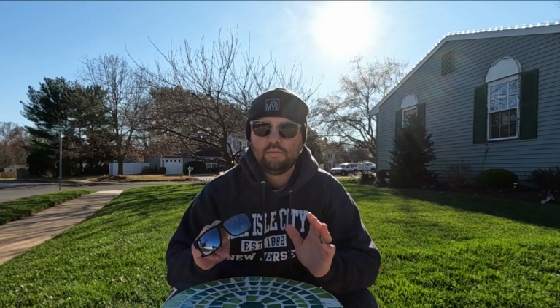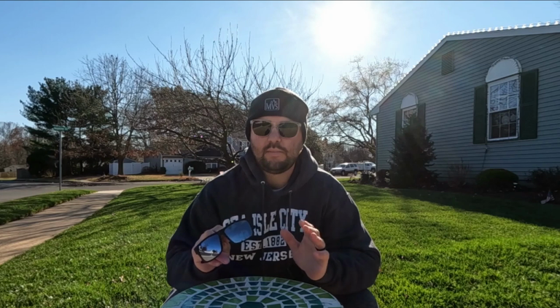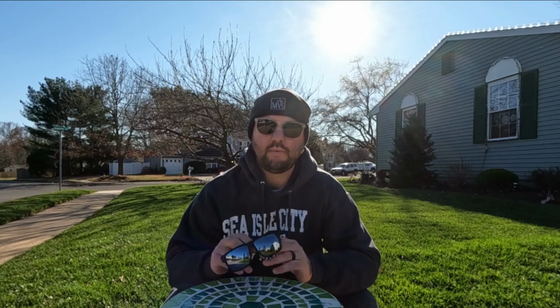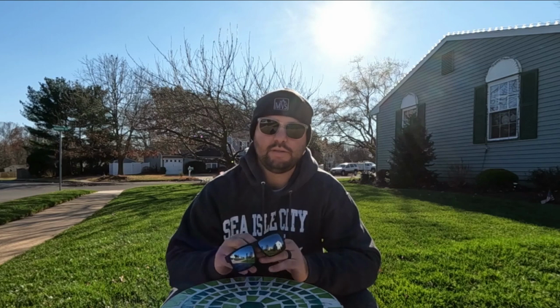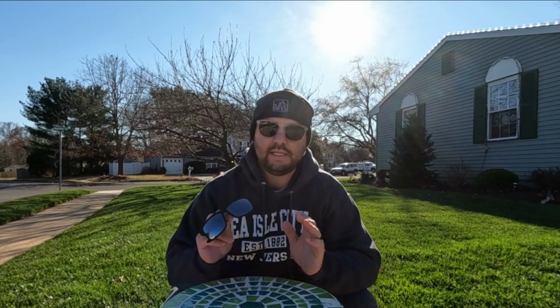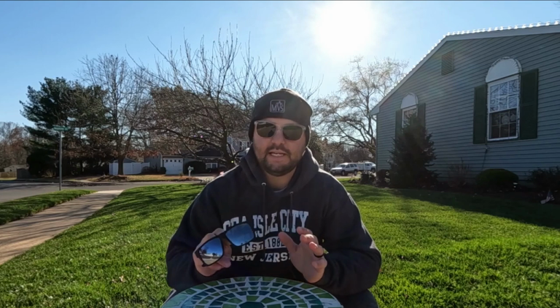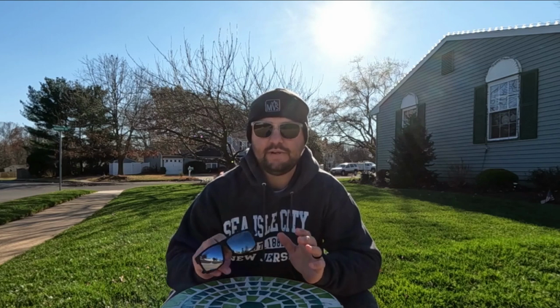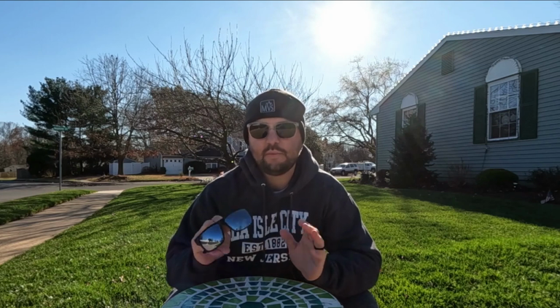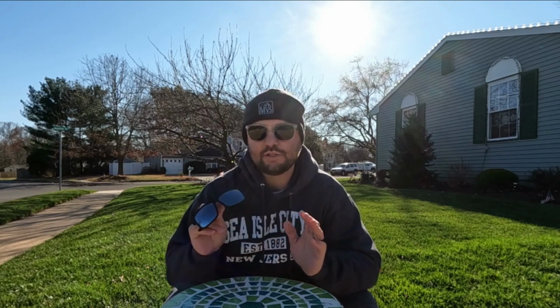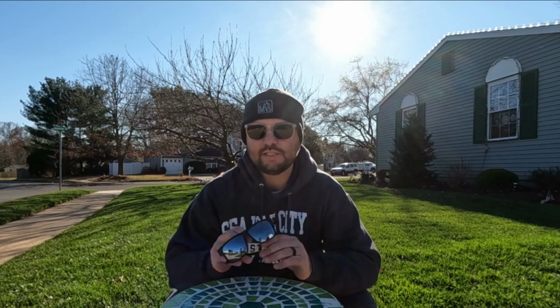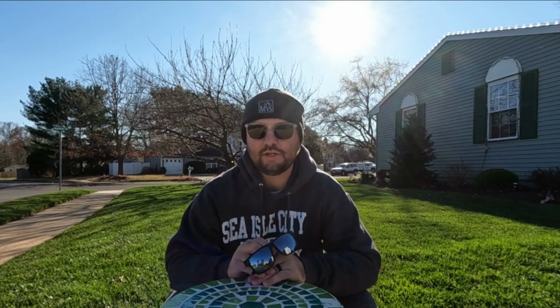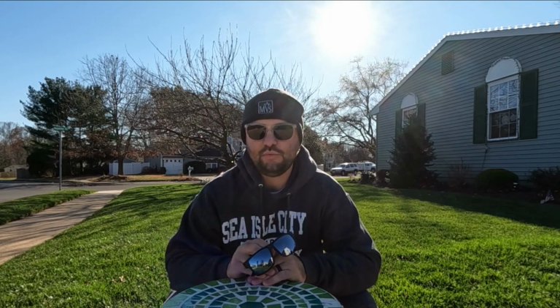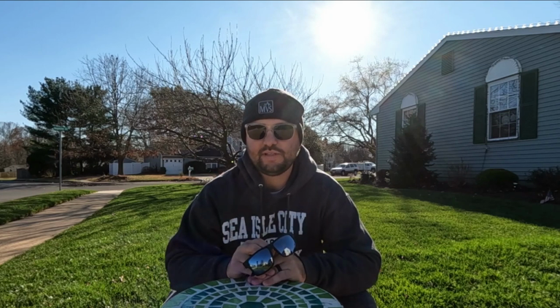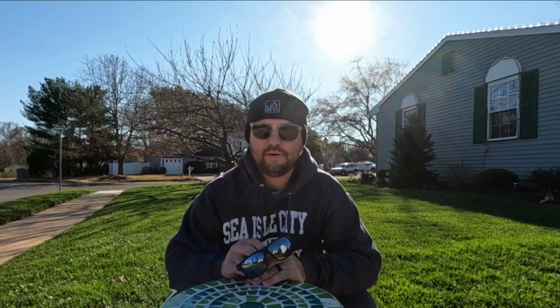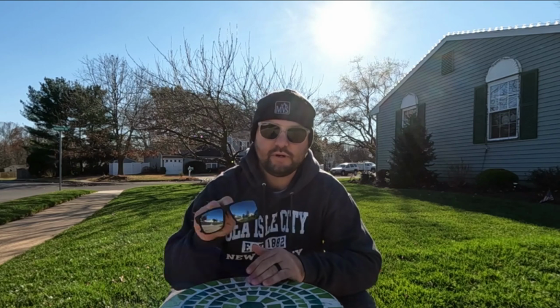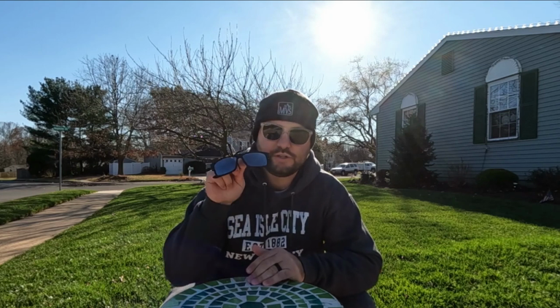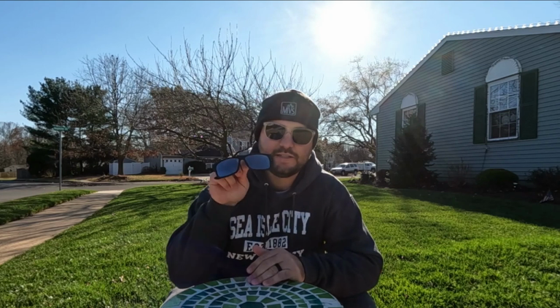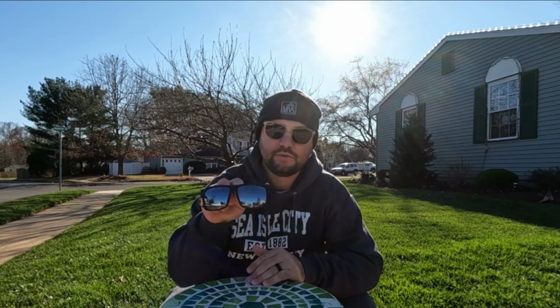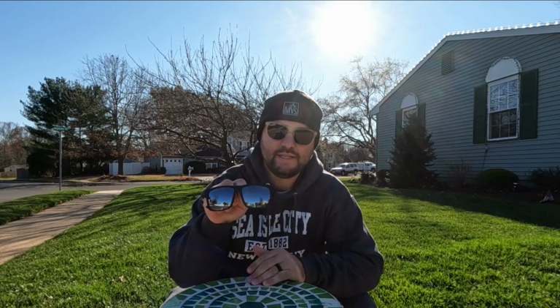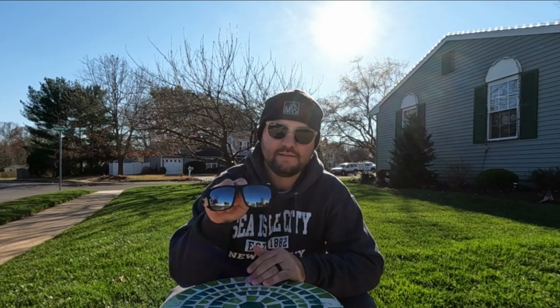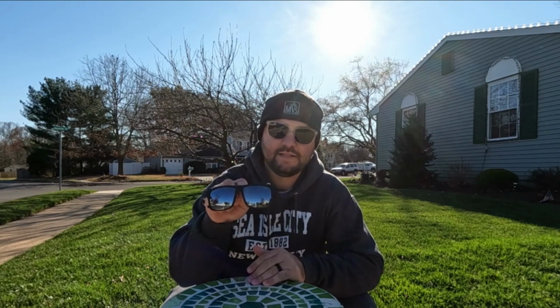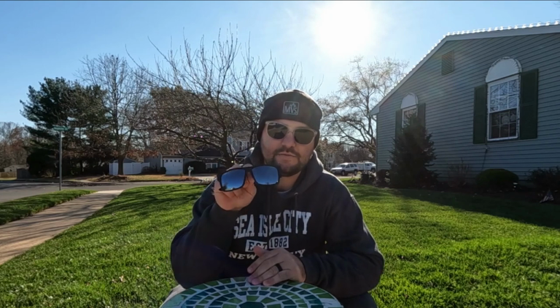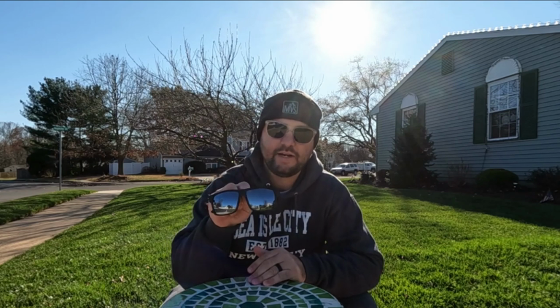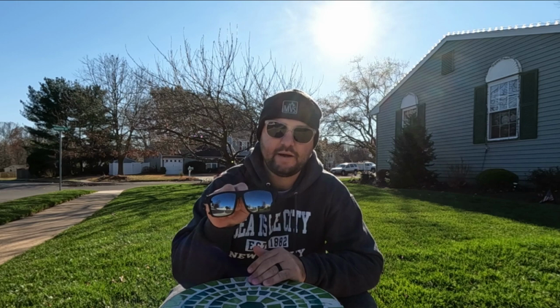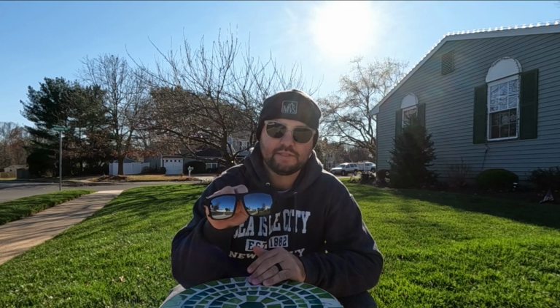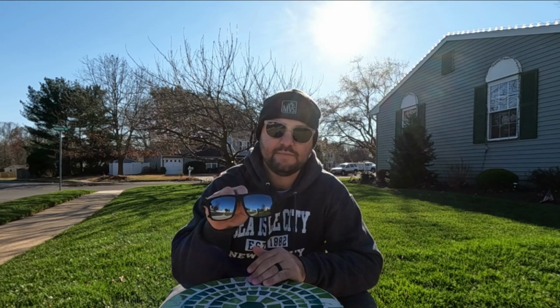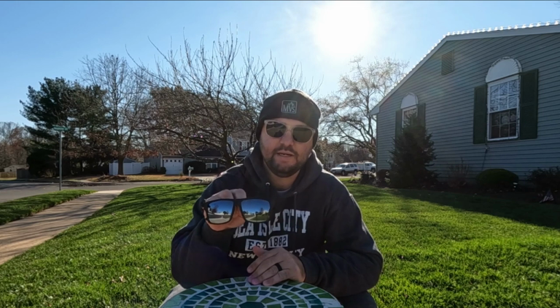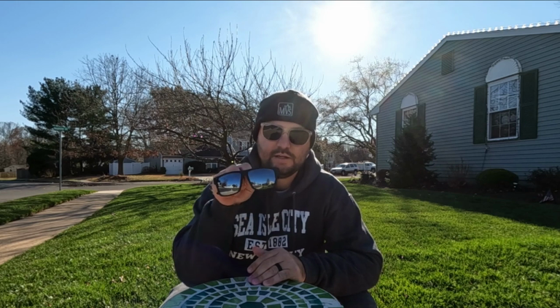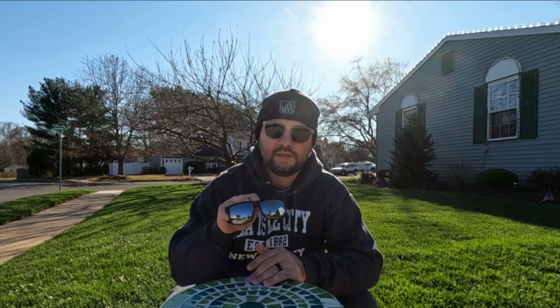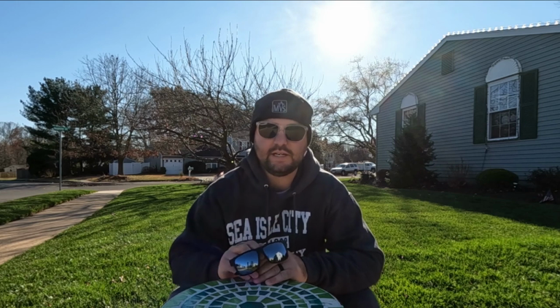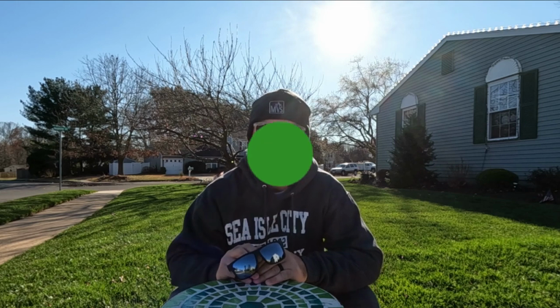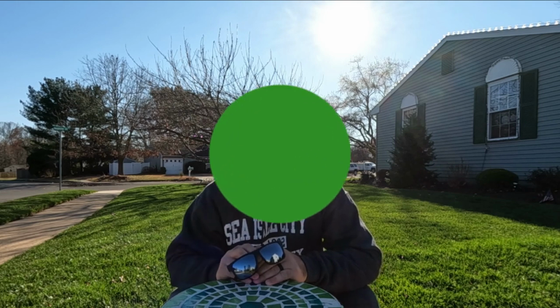Welcome everyone. In today's video, we're going to try something a little bit different. We're going to try and destroy these sunglasses right here that were sent to me. So let's get started.